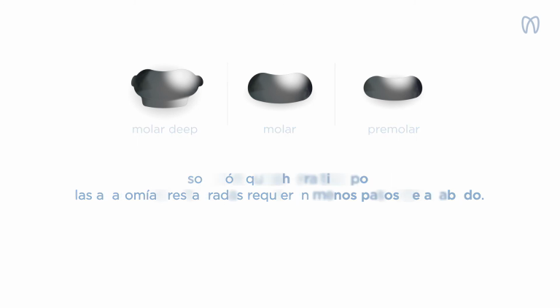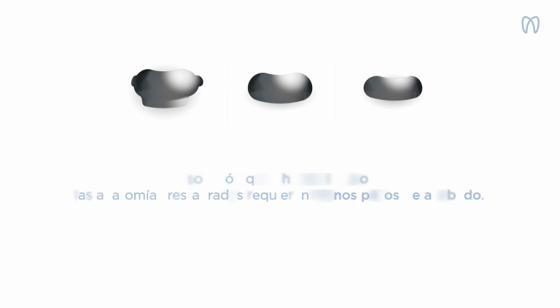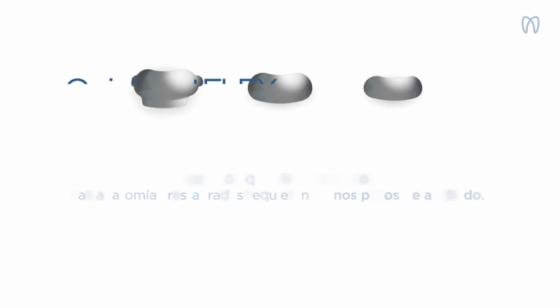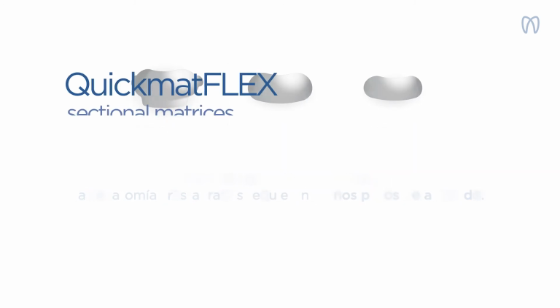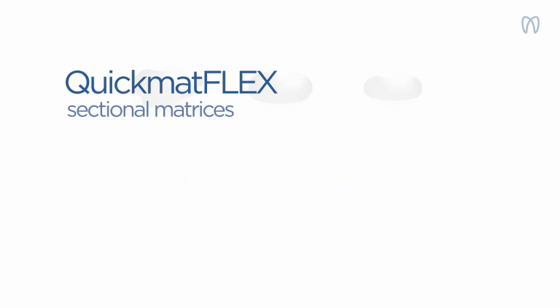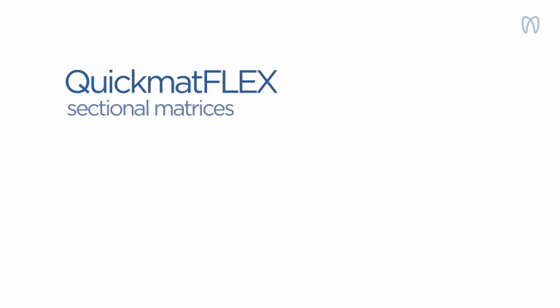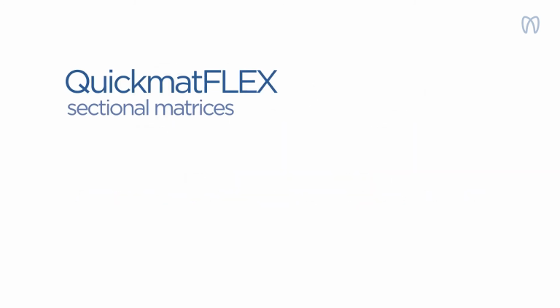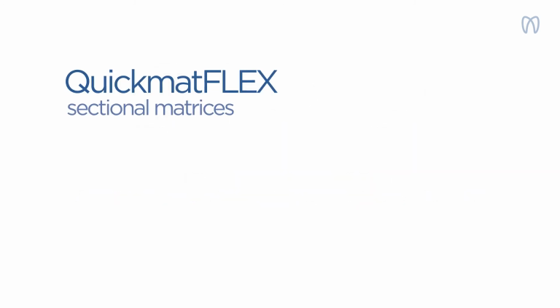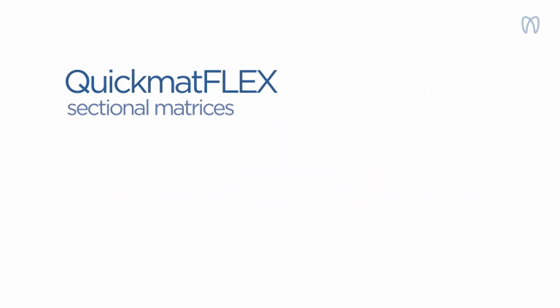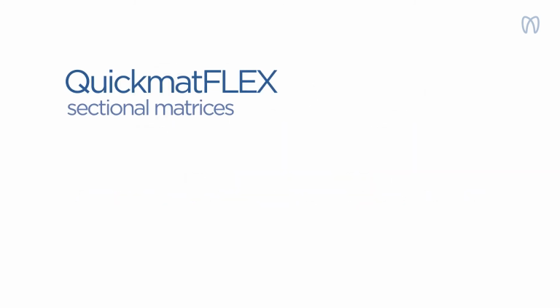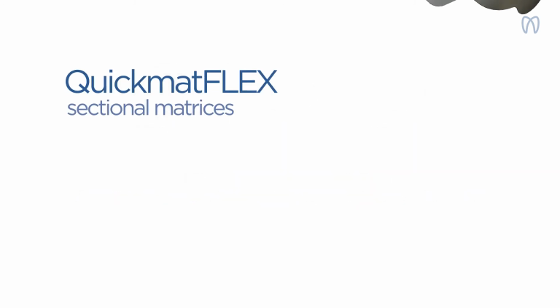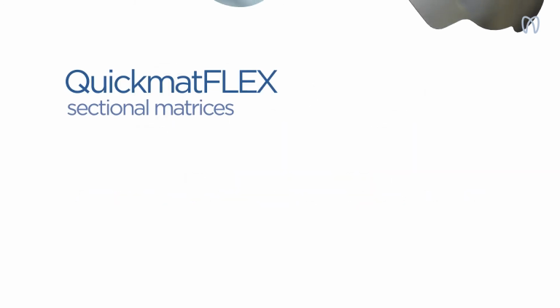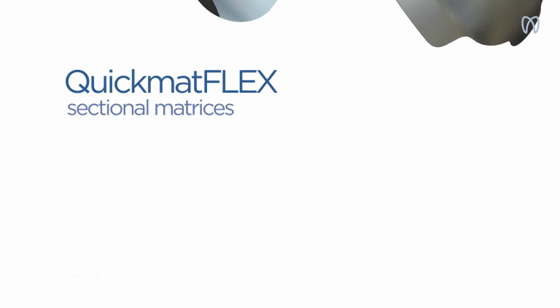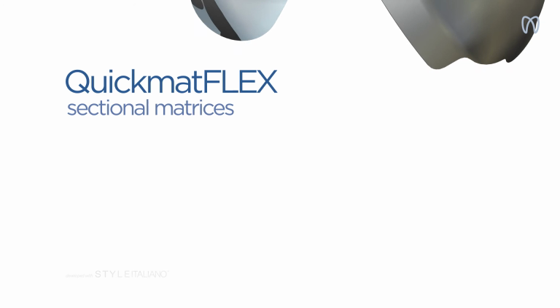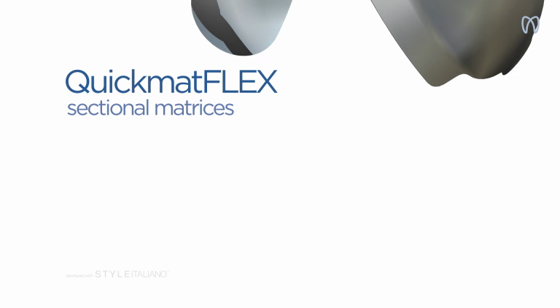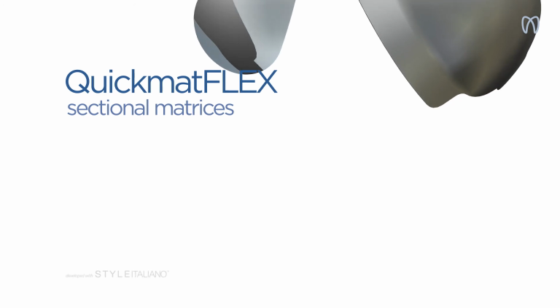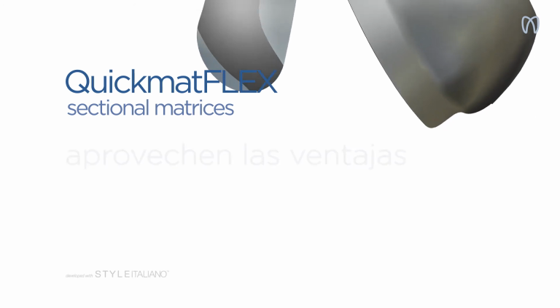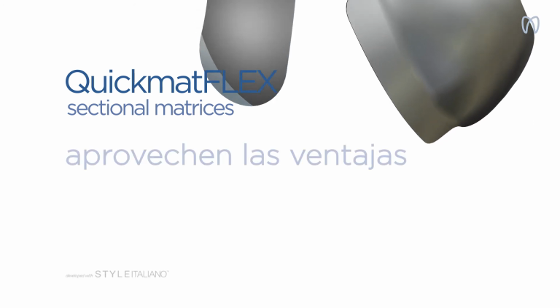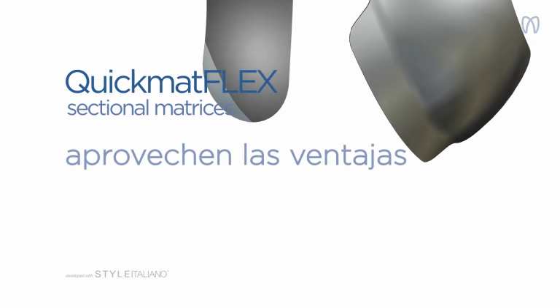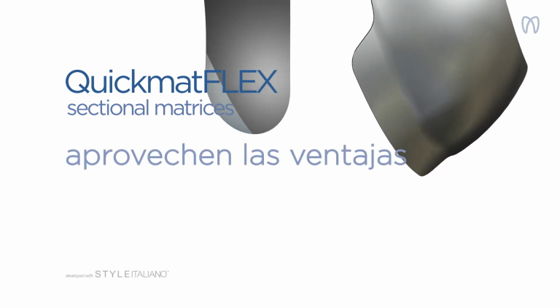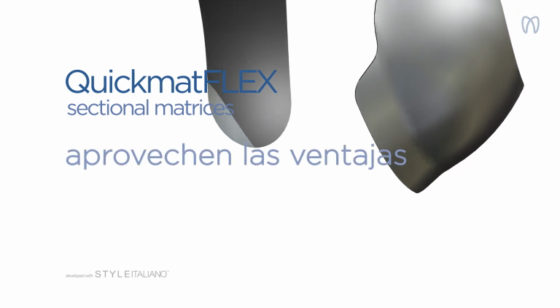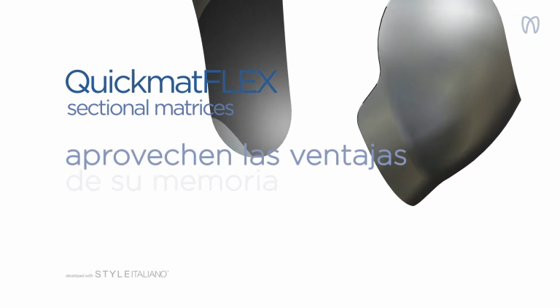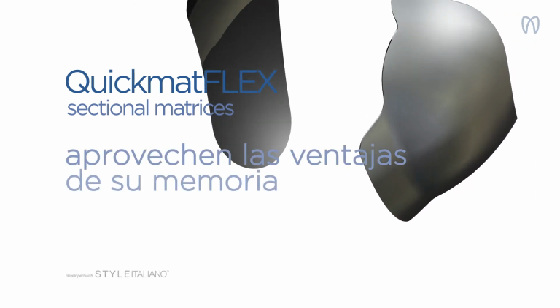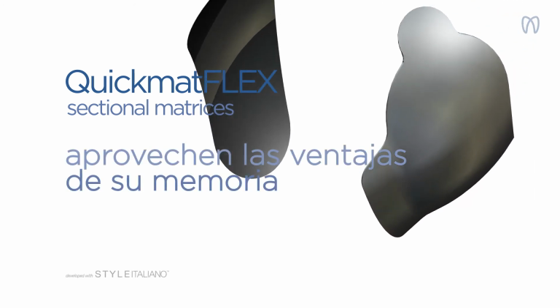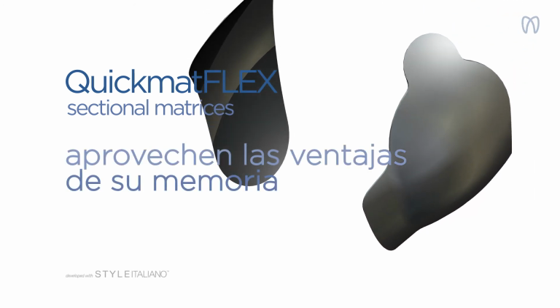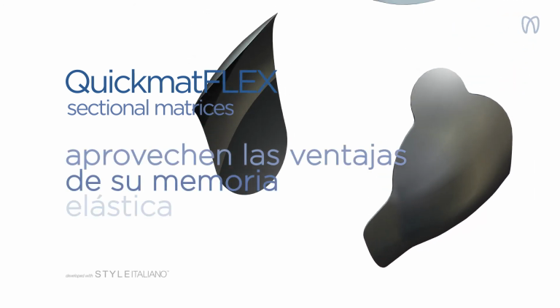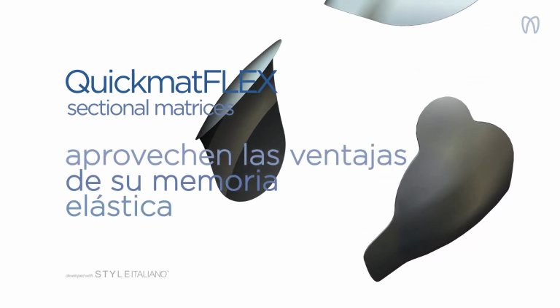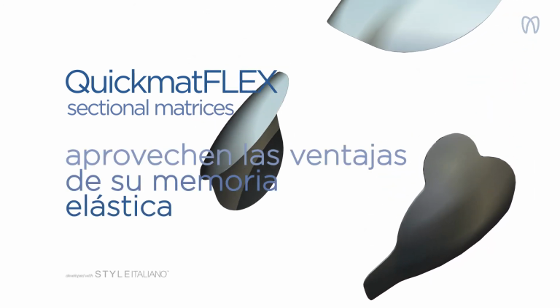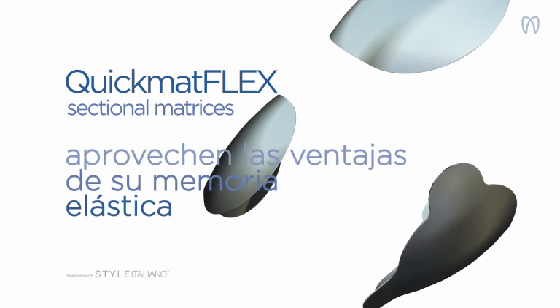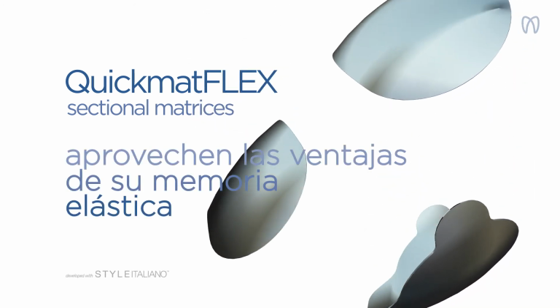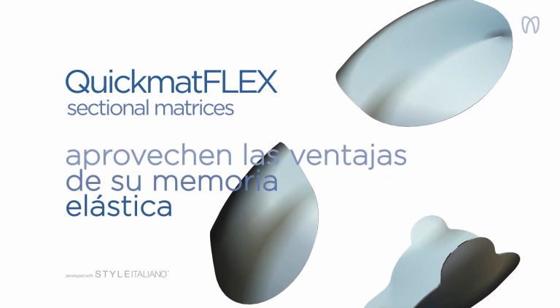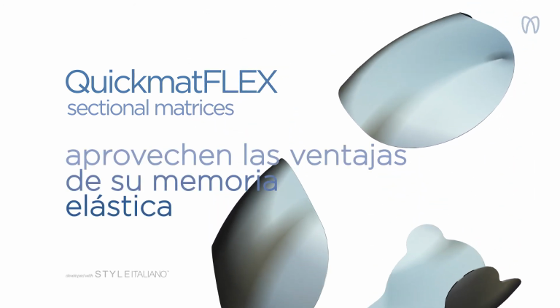Matrices seccionales QuickMathFlex. Aprovechen las ventajas de su memoria elástica.